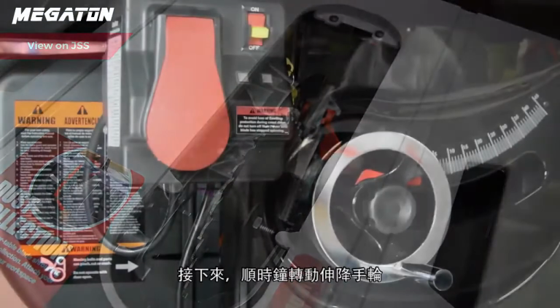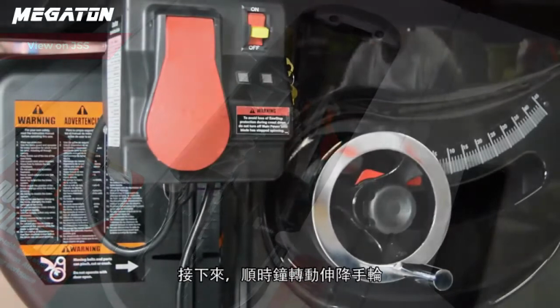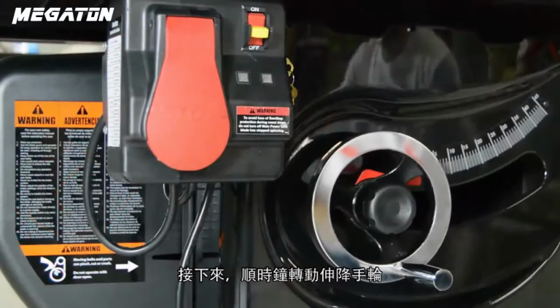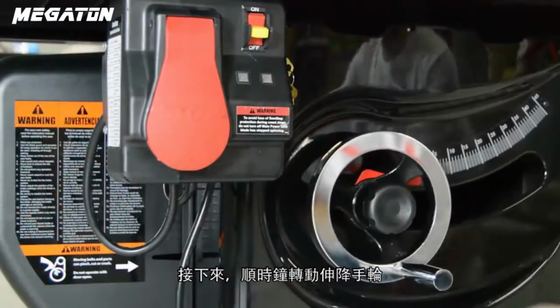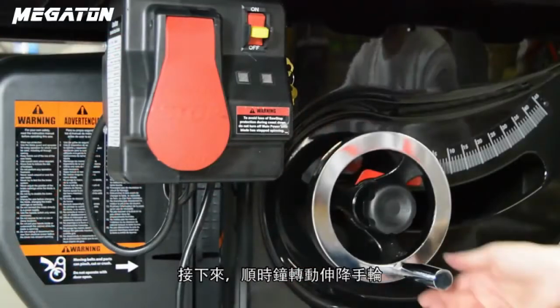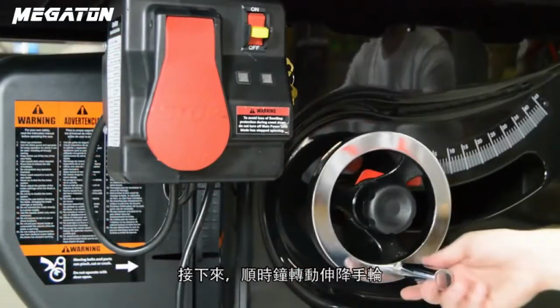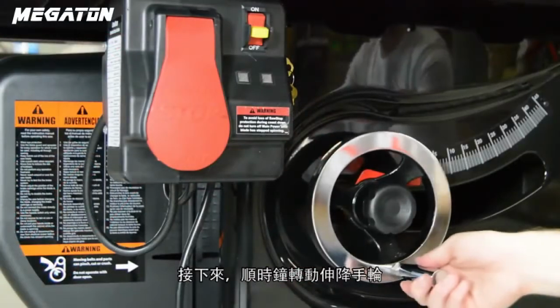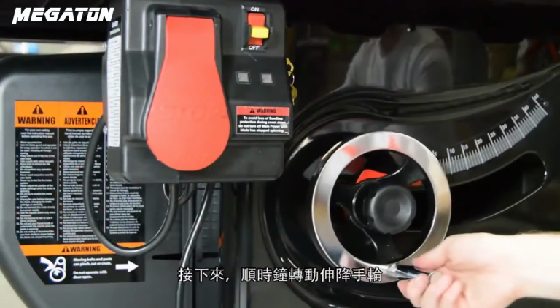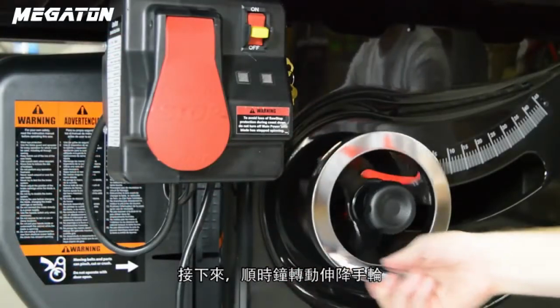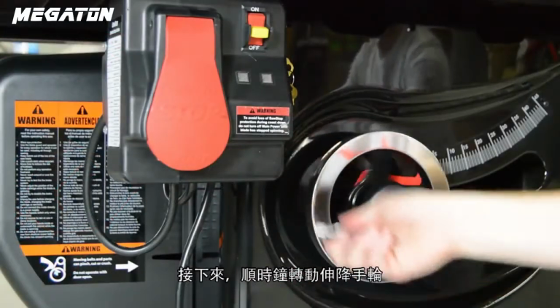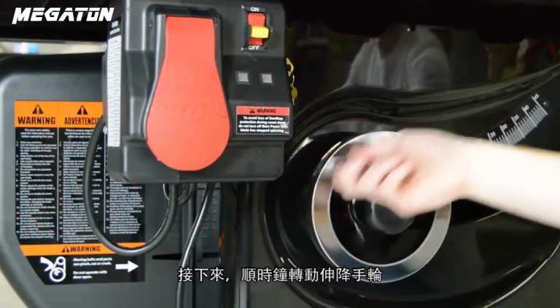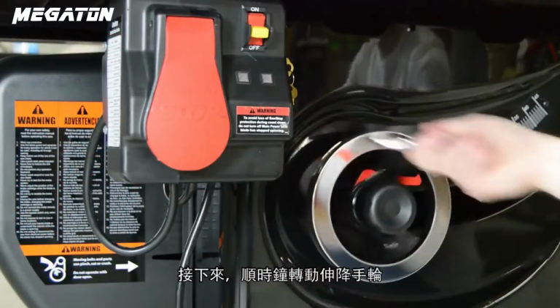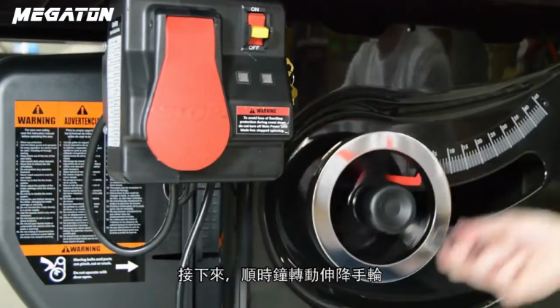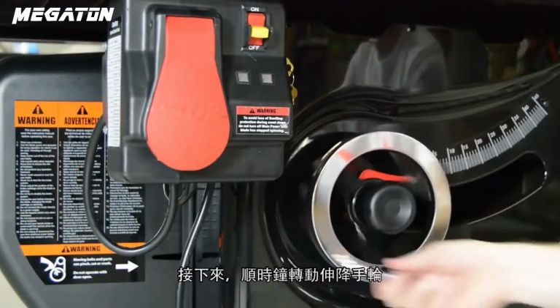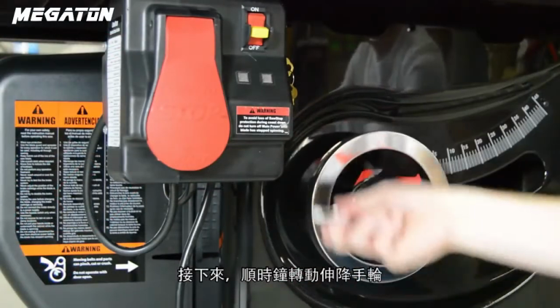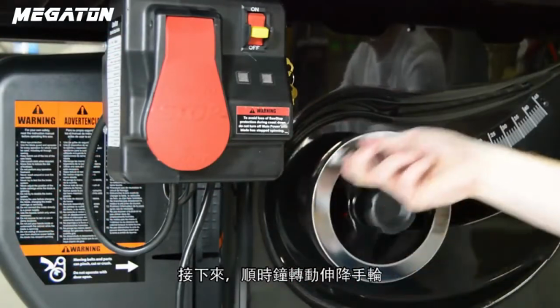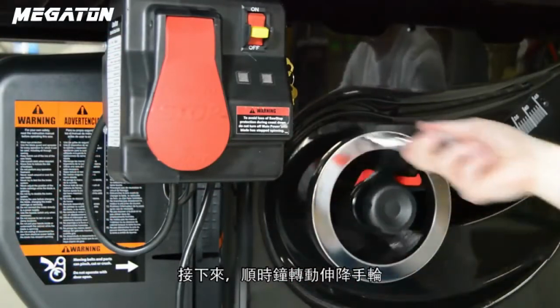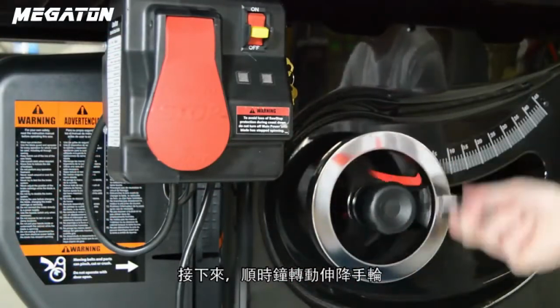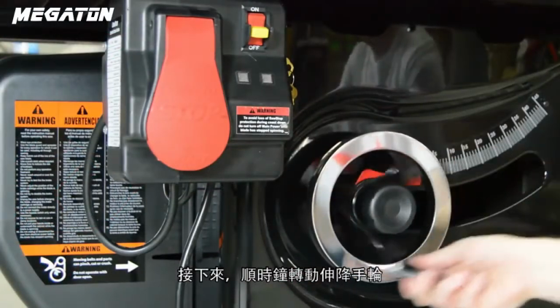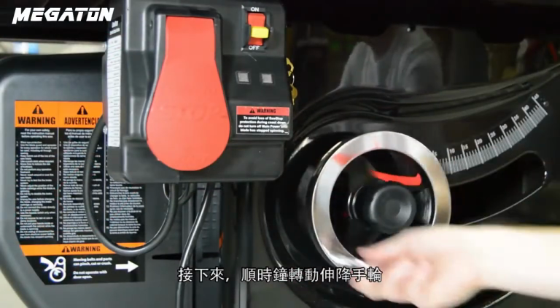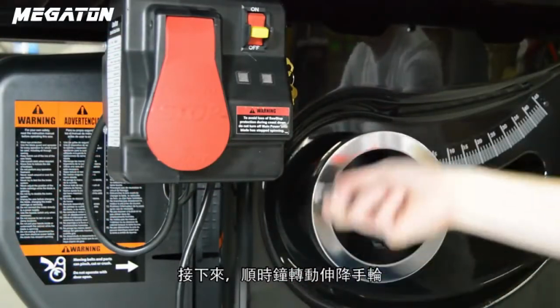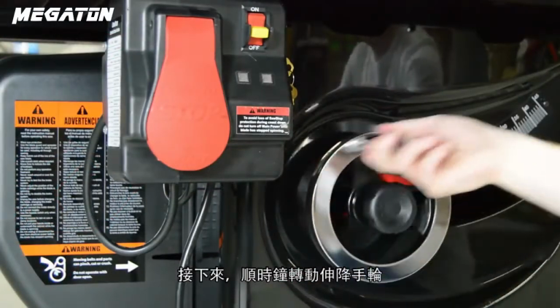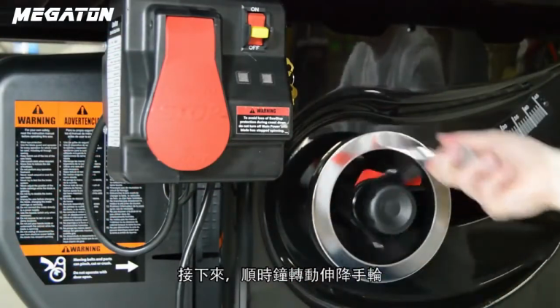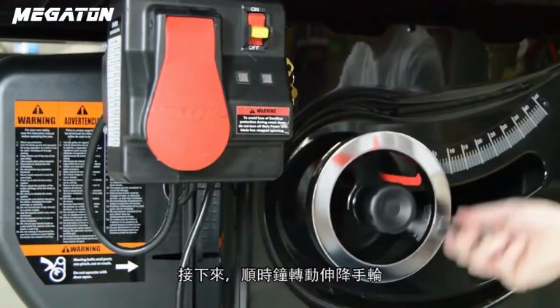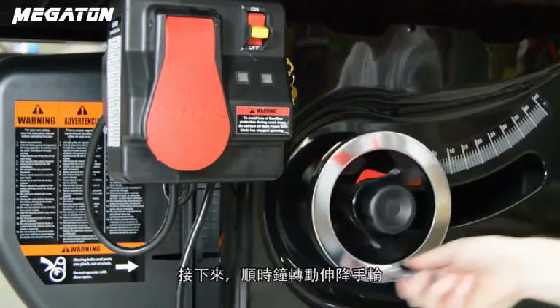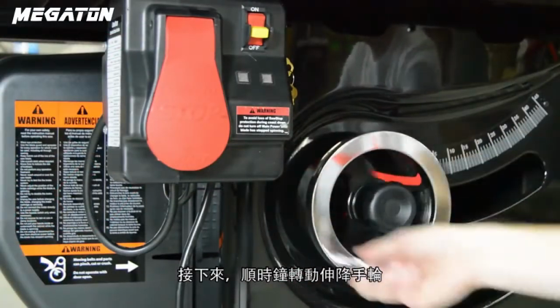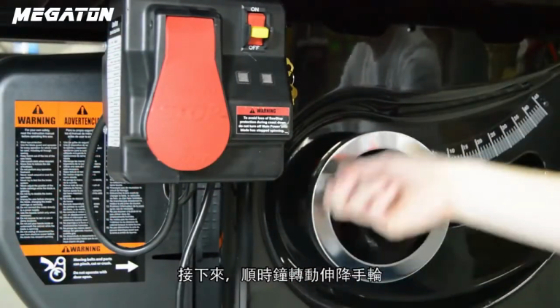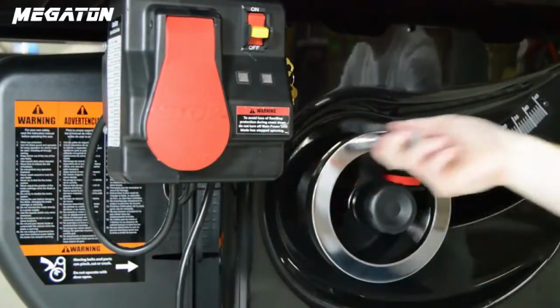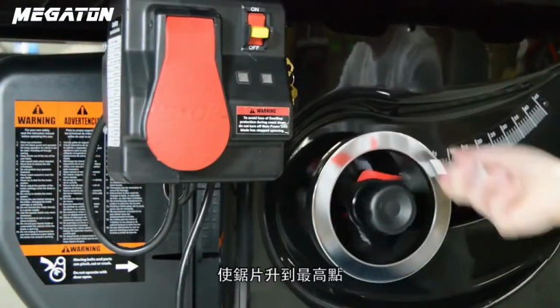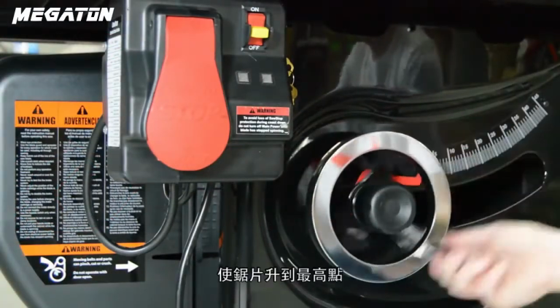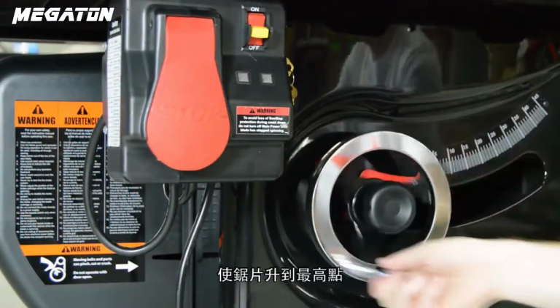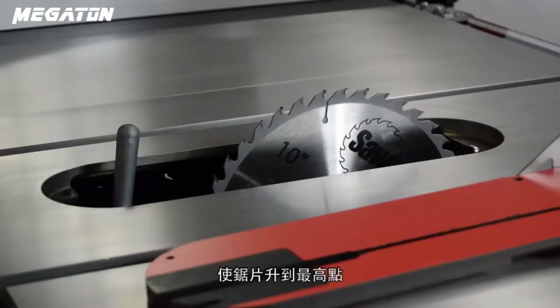Next, turn the elevation hand wheel clockwise to raise the arbor block and blade to their full height.